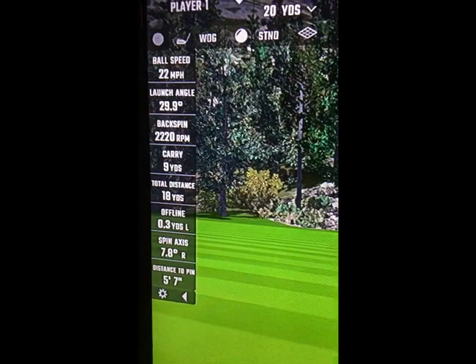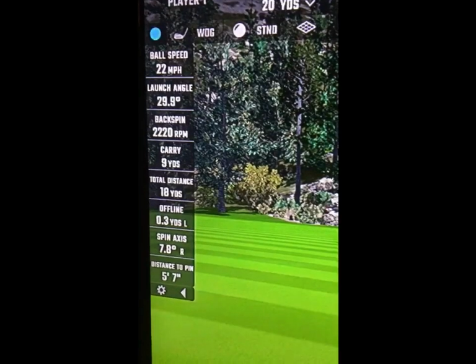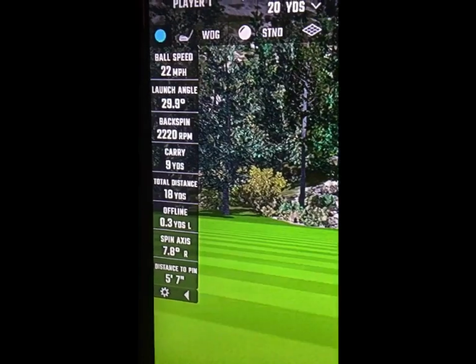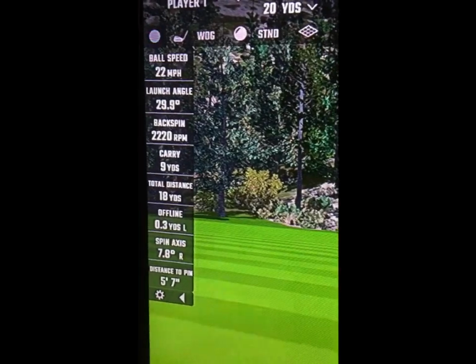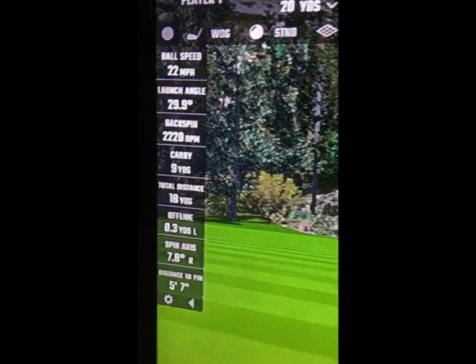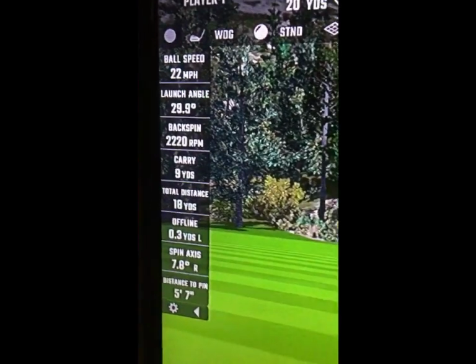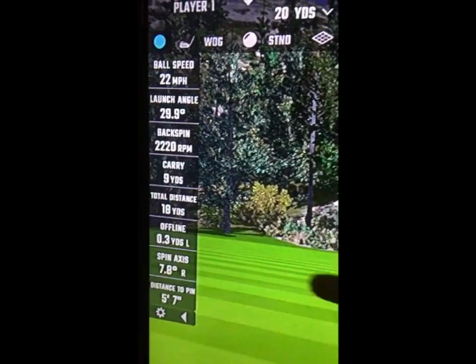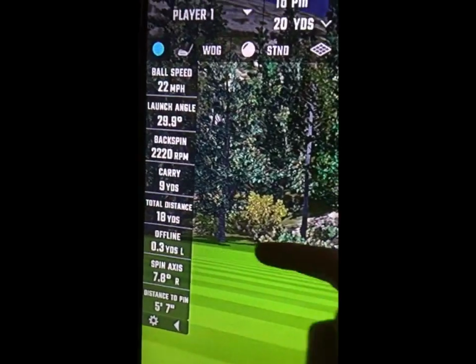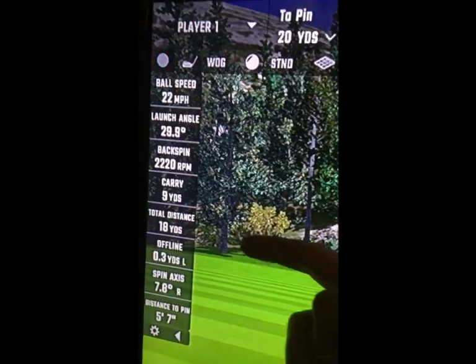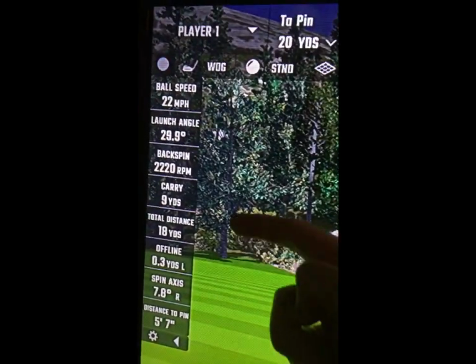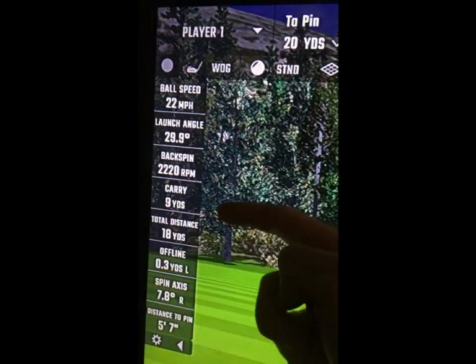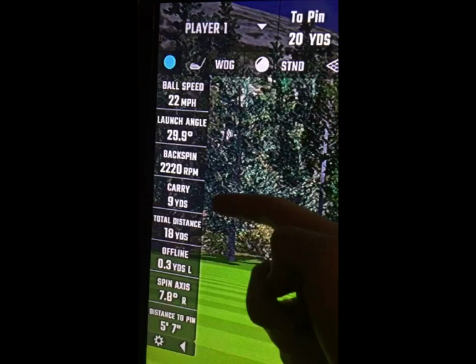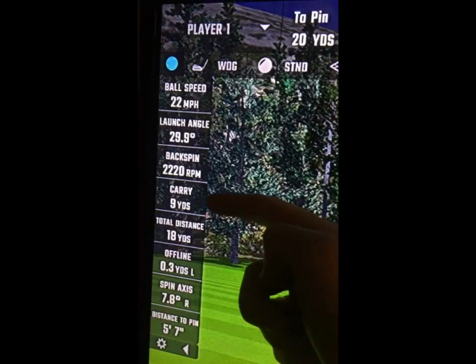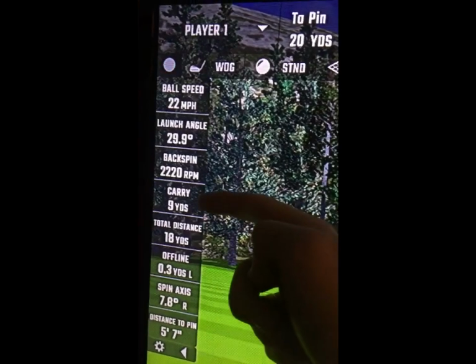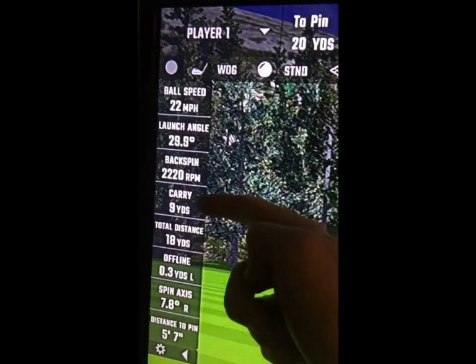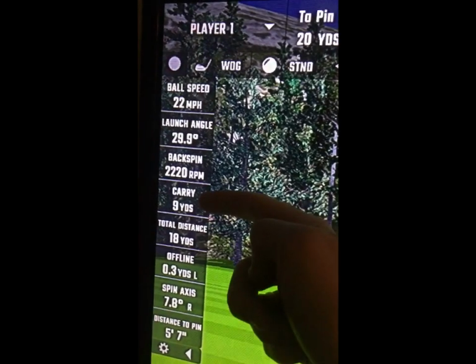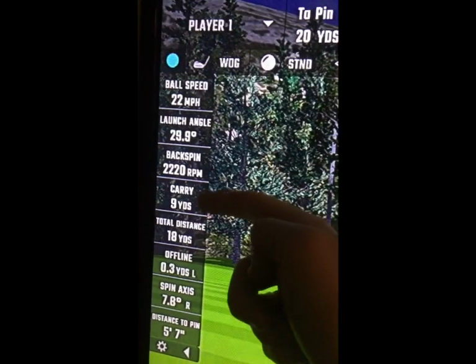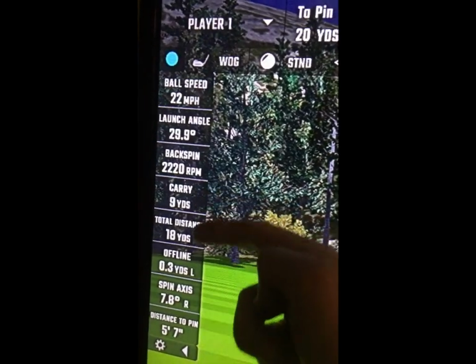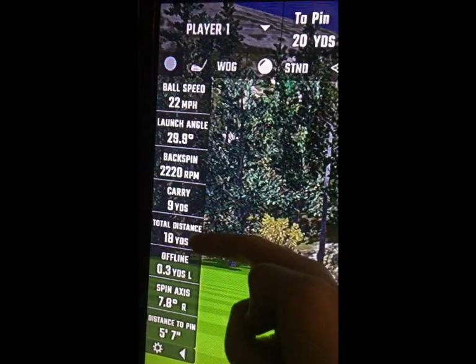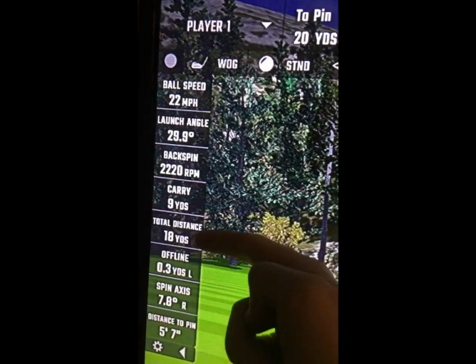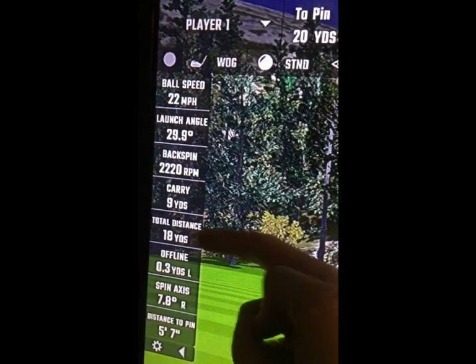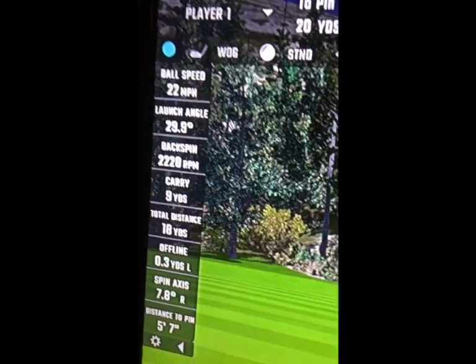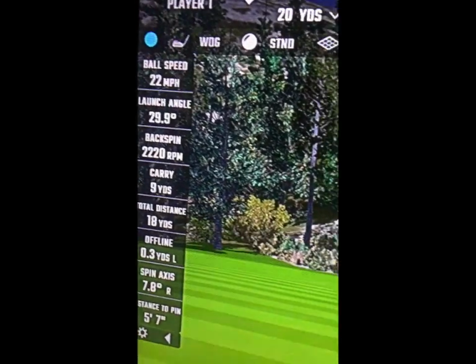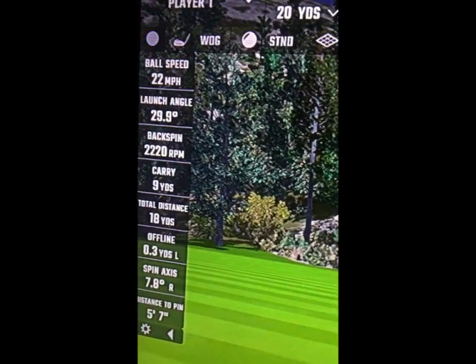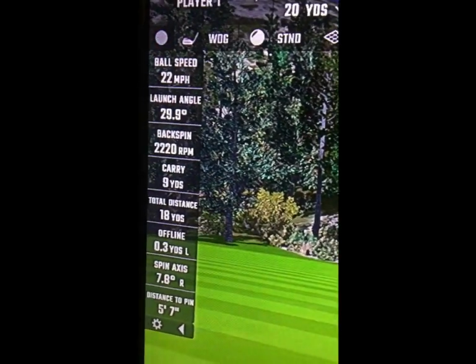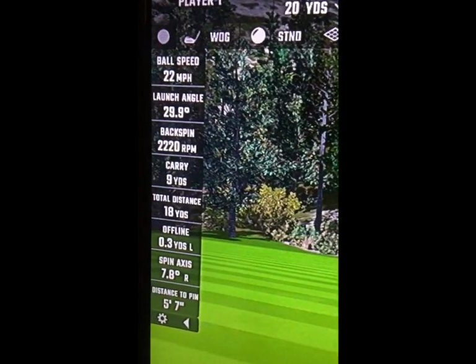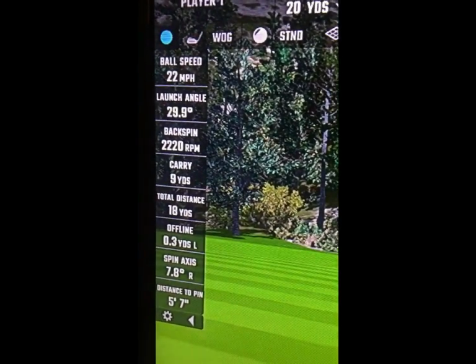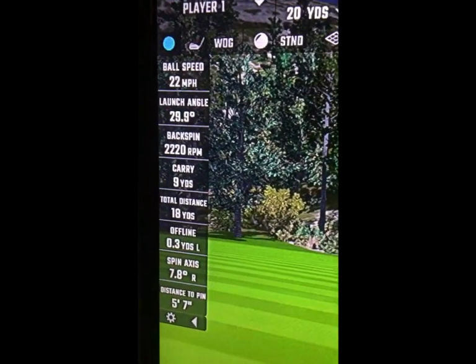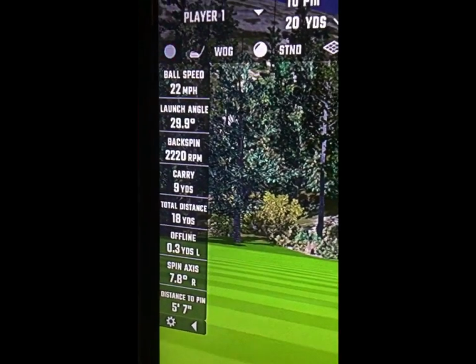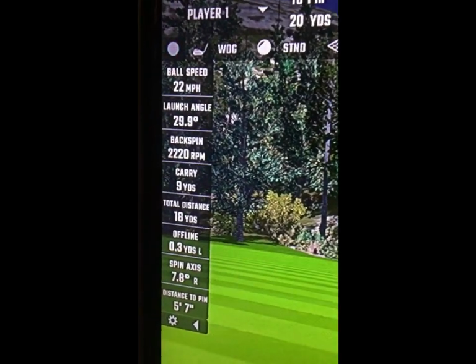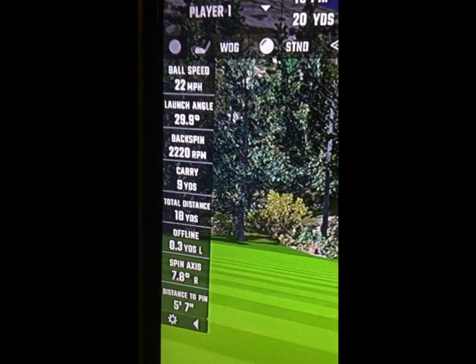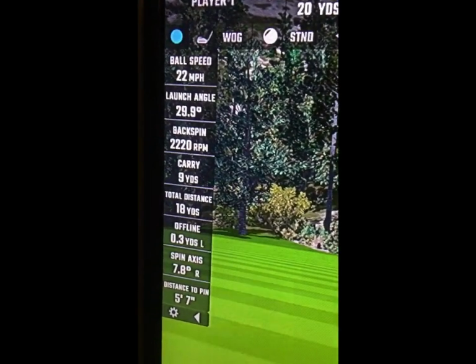And what would you know? My gap wedge — 50 degrees — gave me 9 yards carry, 18 yards total. So I've found my 50% club.